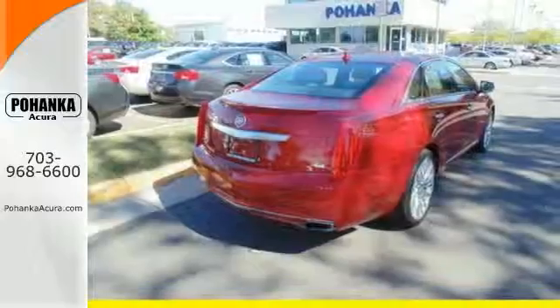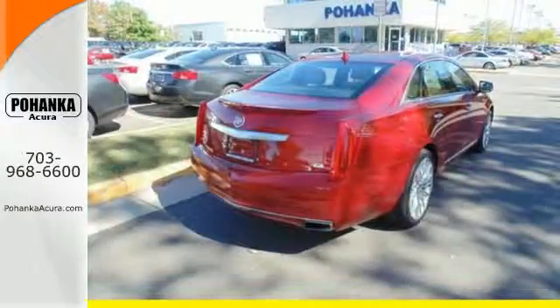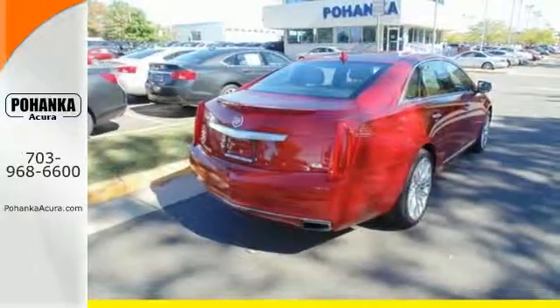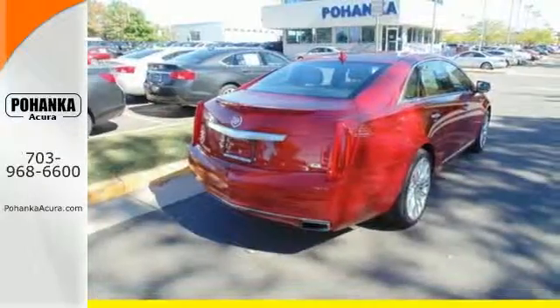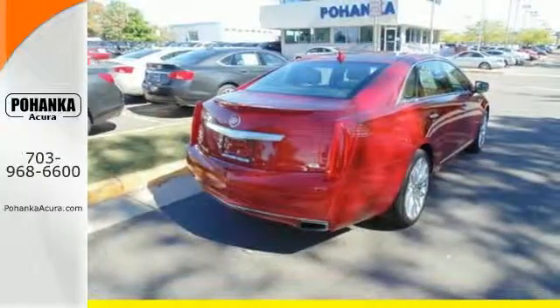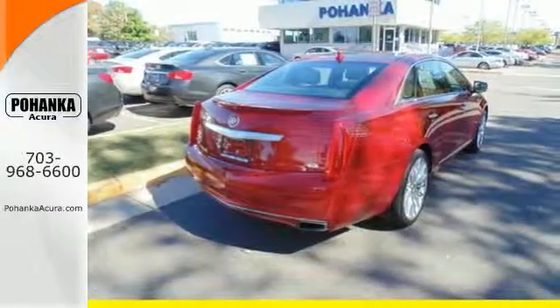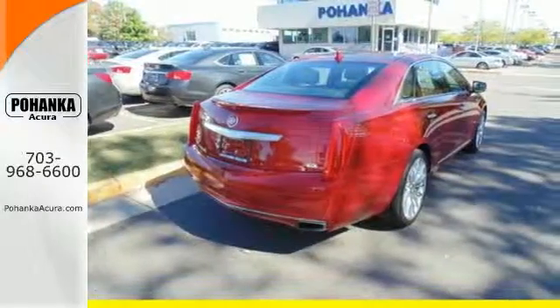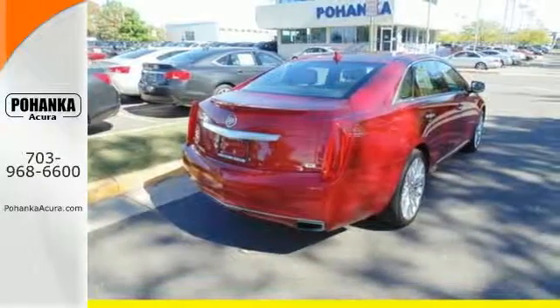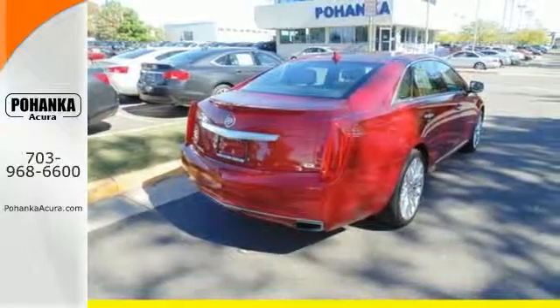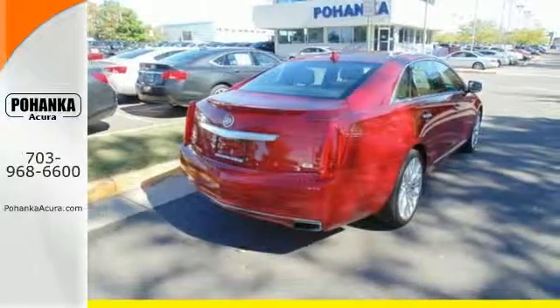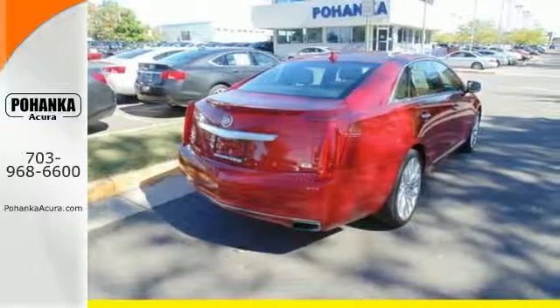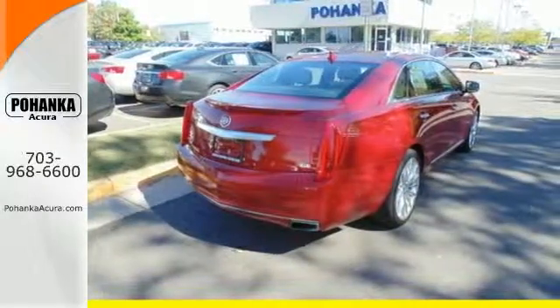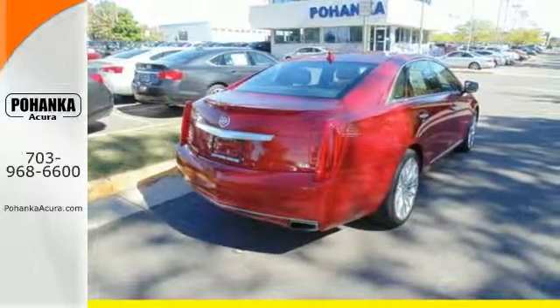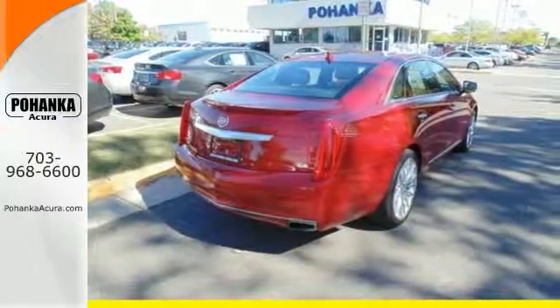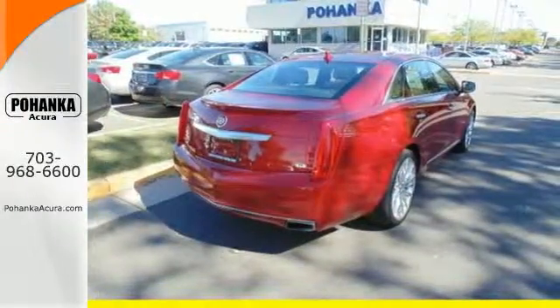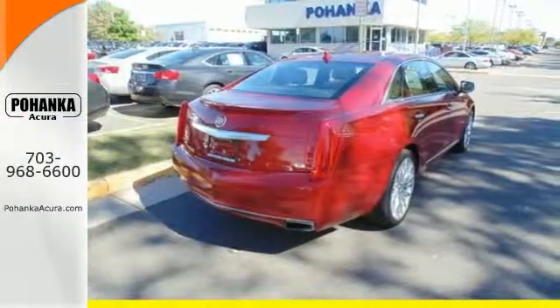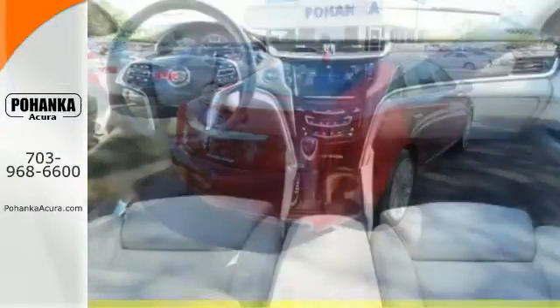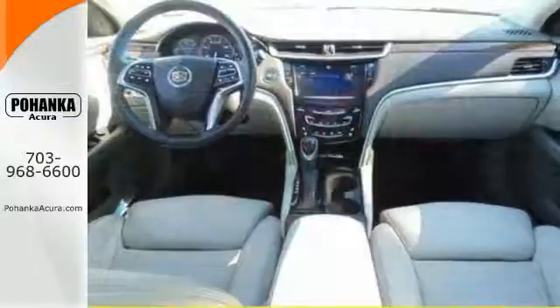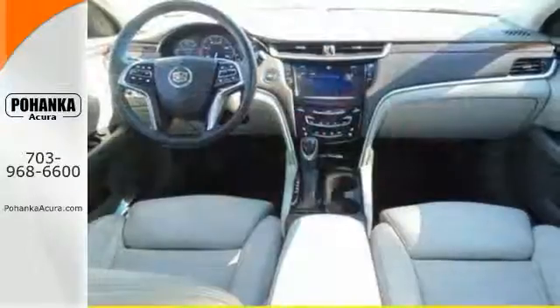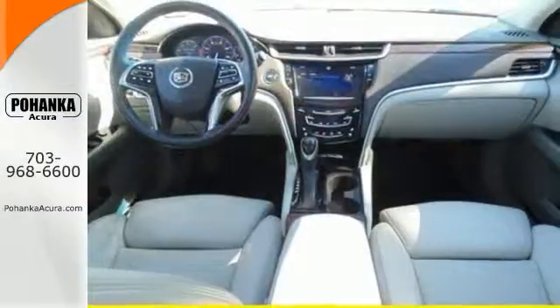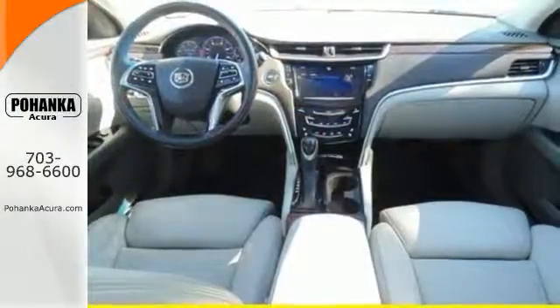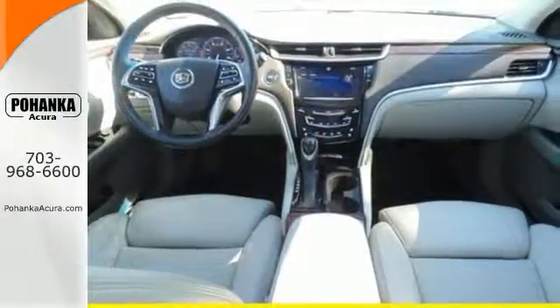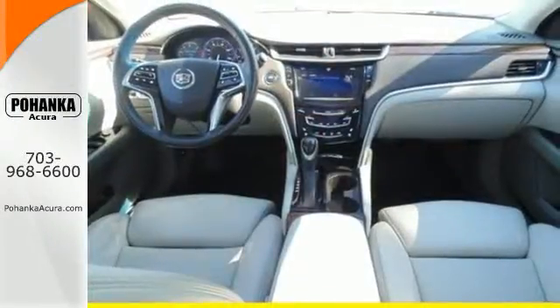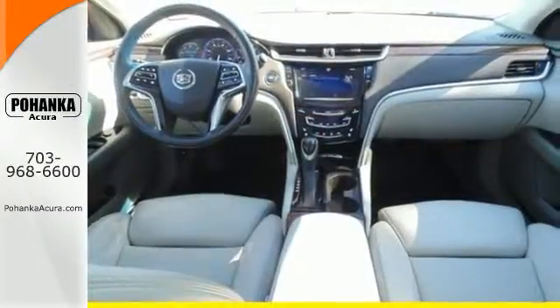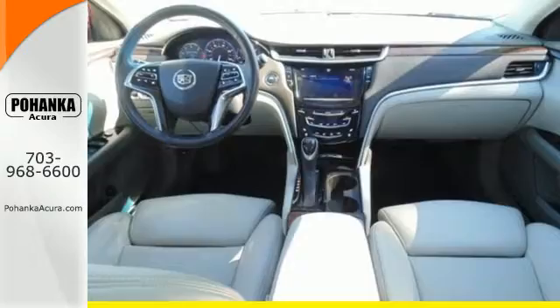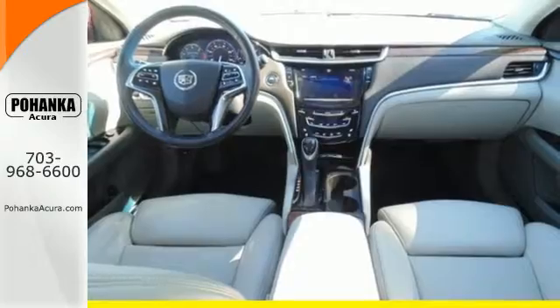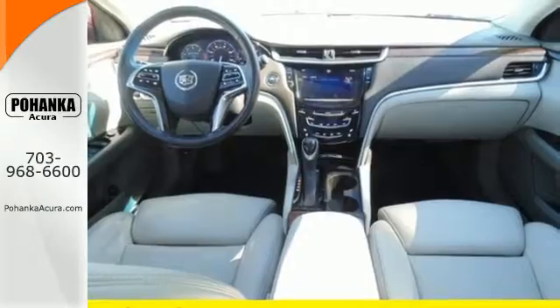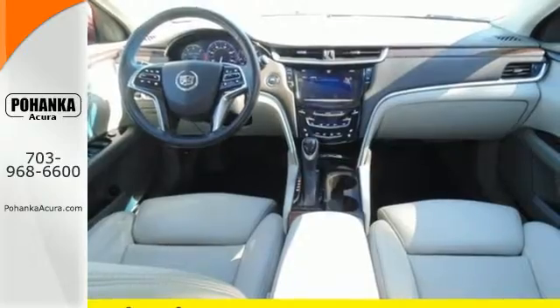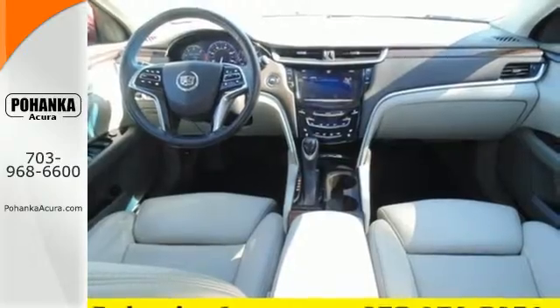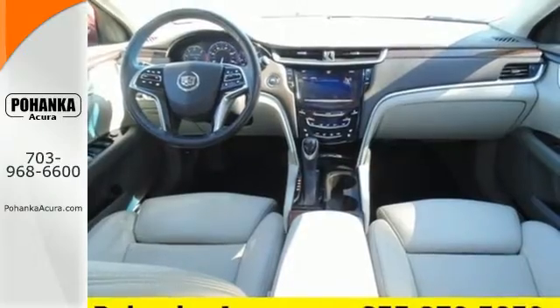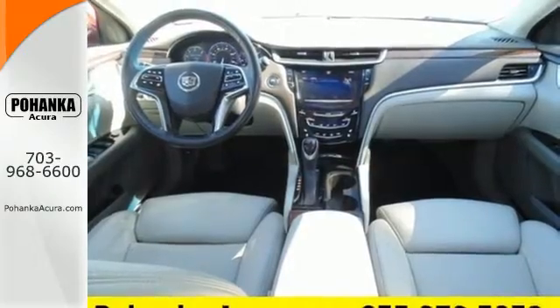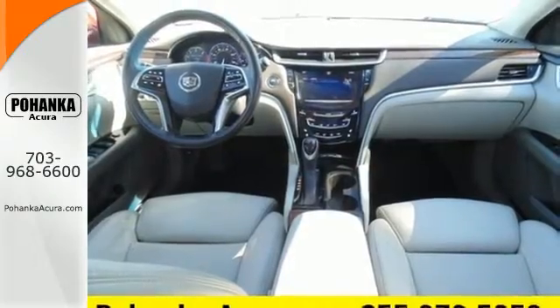It's also highlighted by automatic temperature control, leather upholstery, steering wheel audio controls, and a CD player.